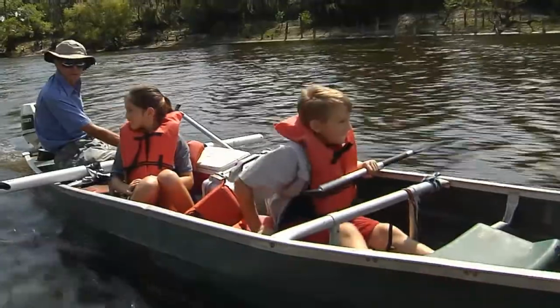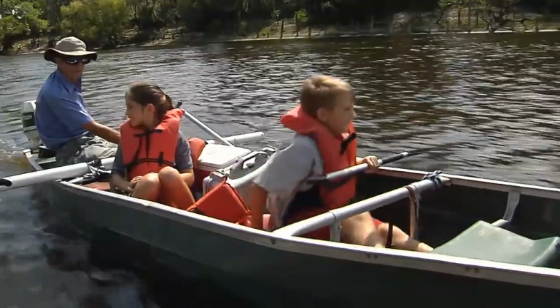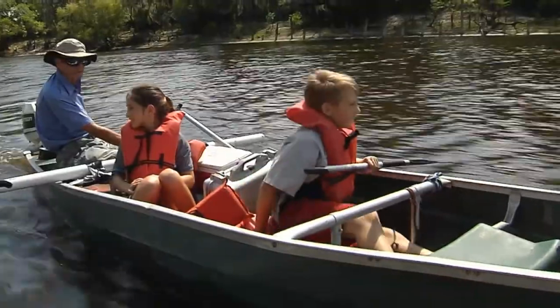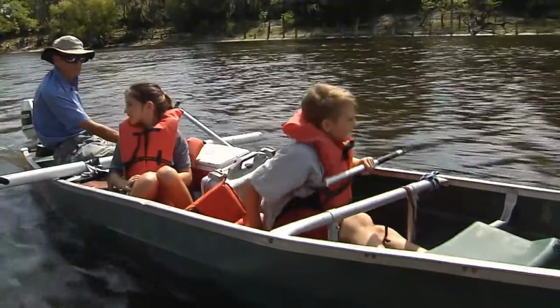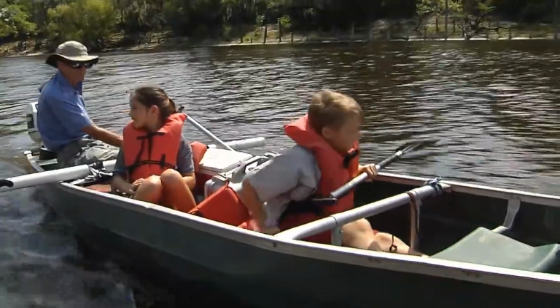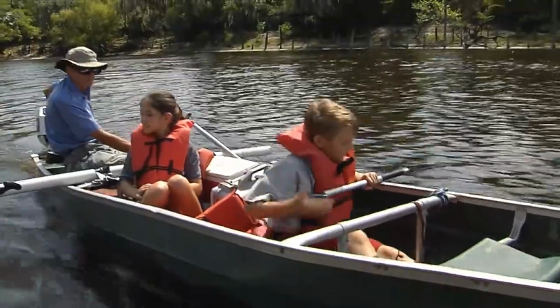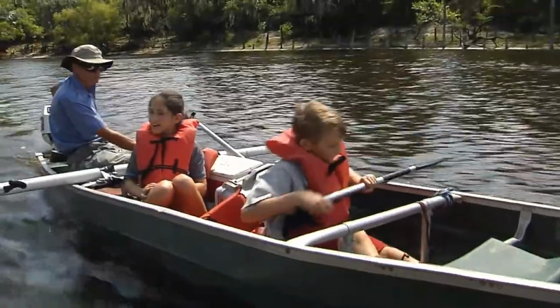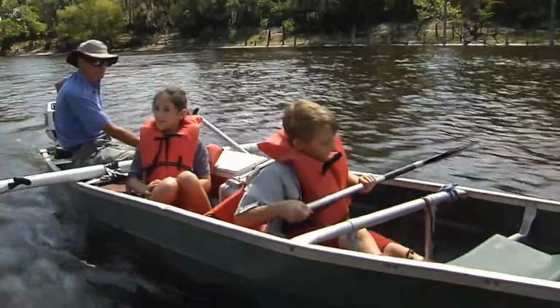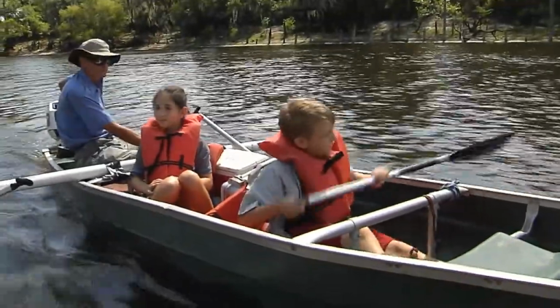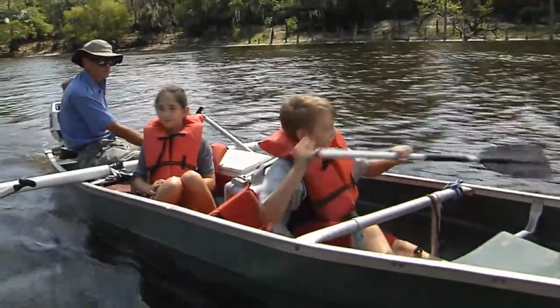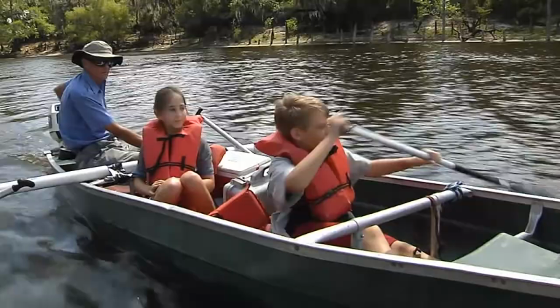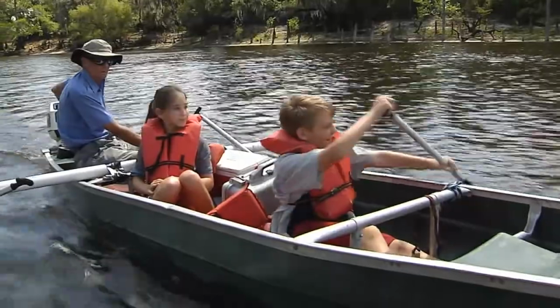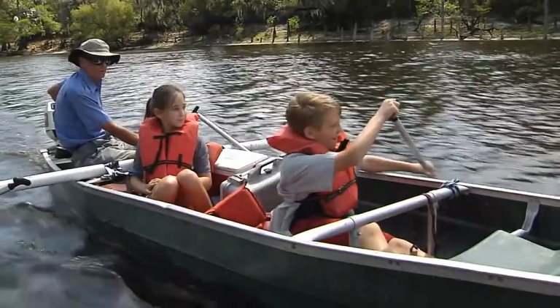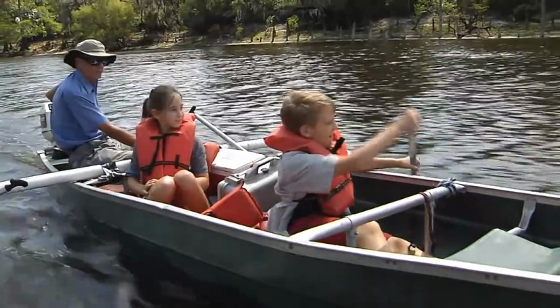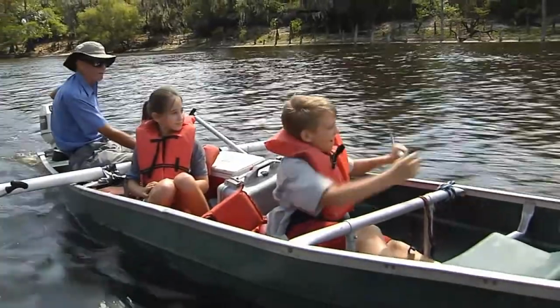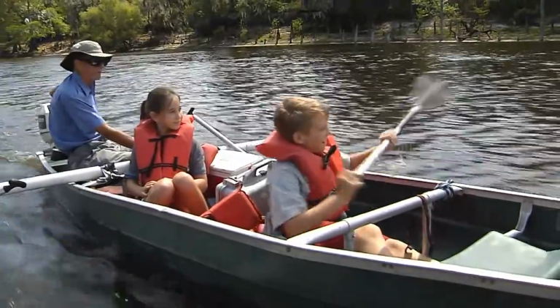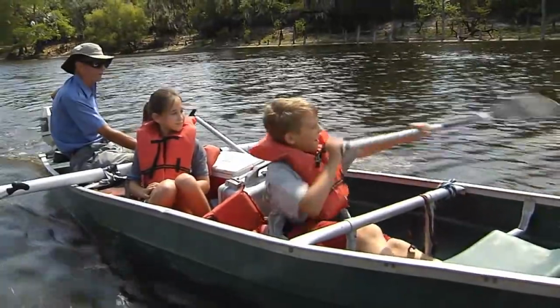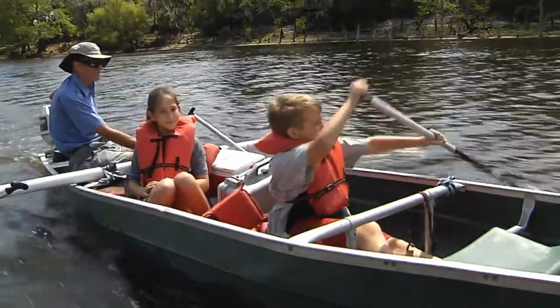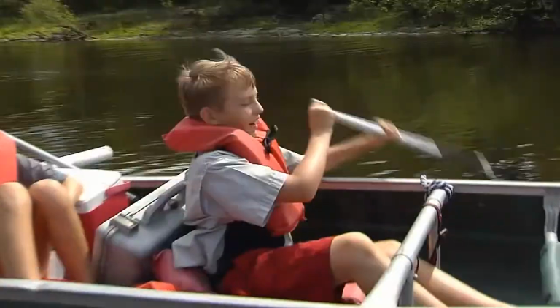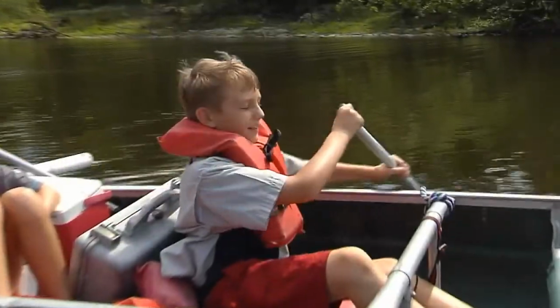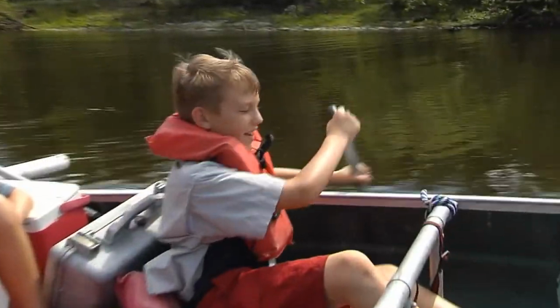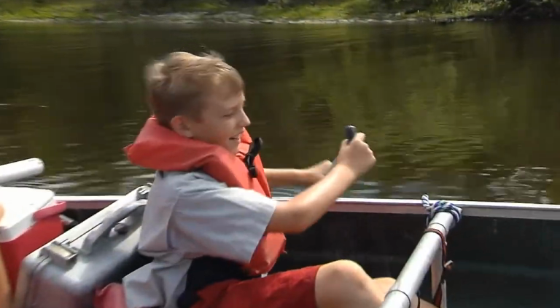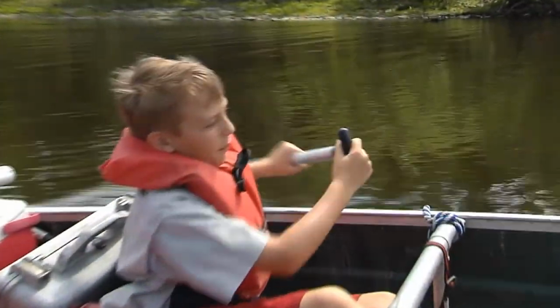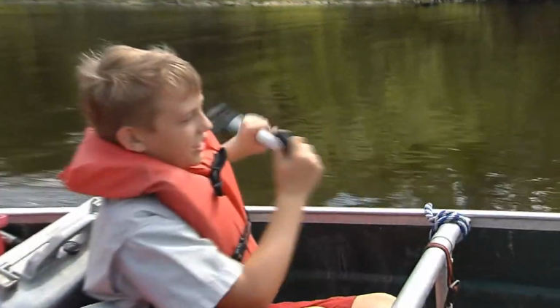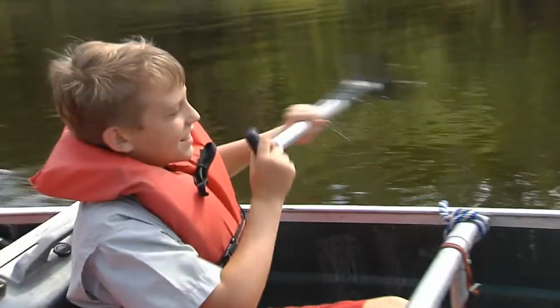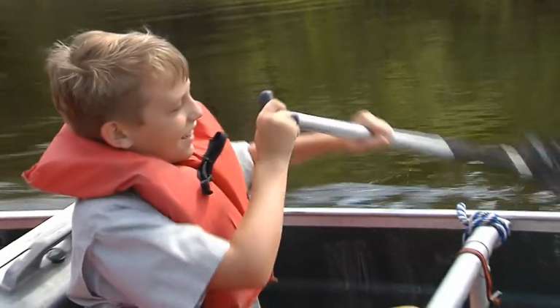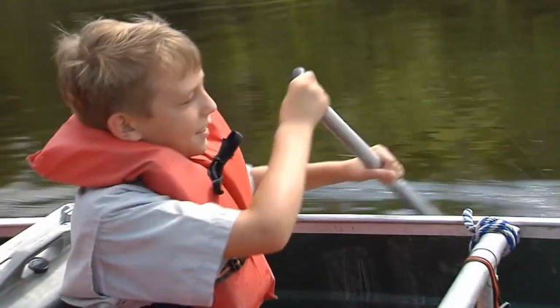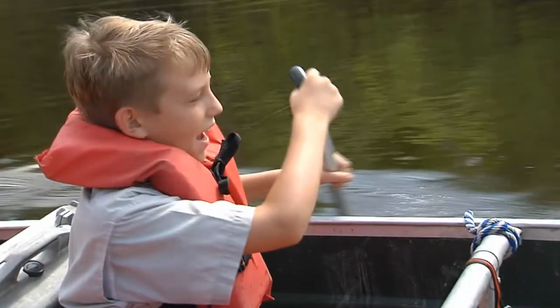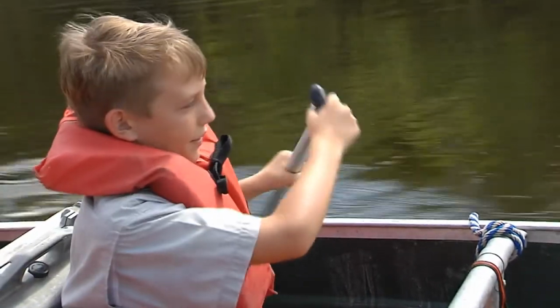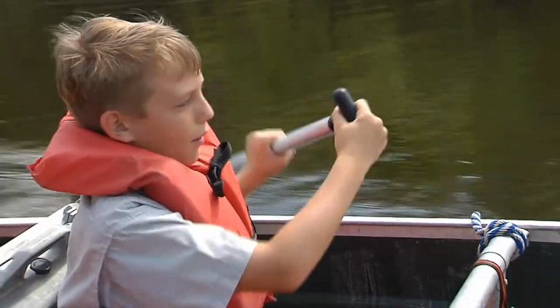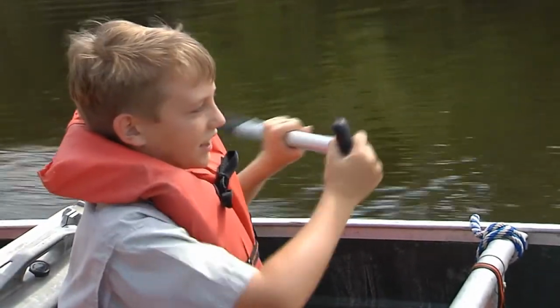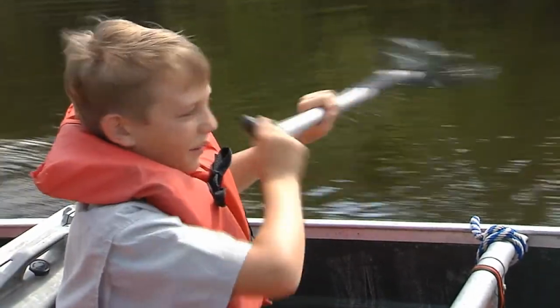Soon we were speeding along. I think Jake's got the paddling down. It's amazing how much easier it is to paddle when the motor's going.